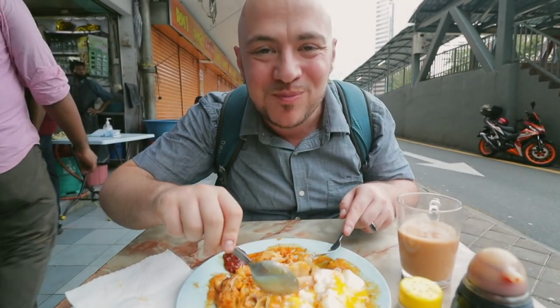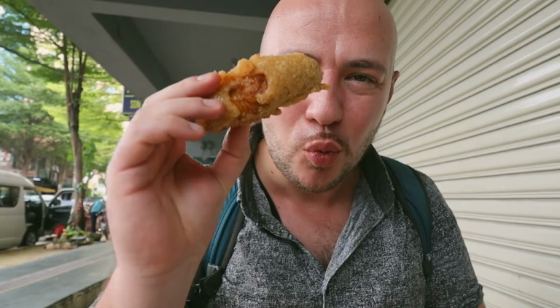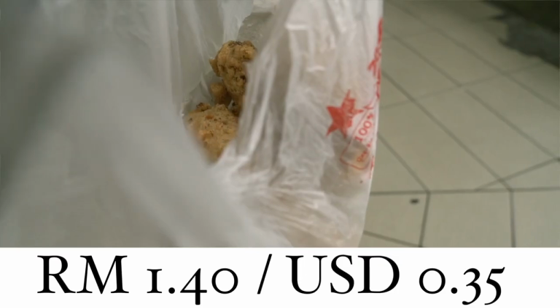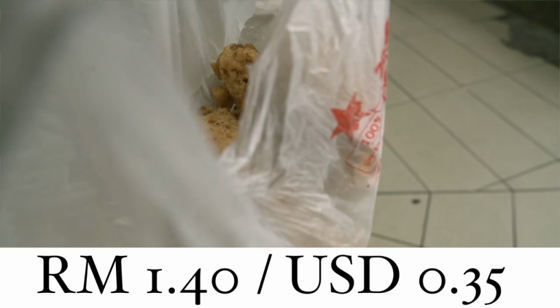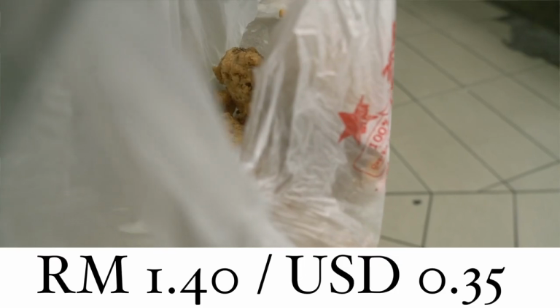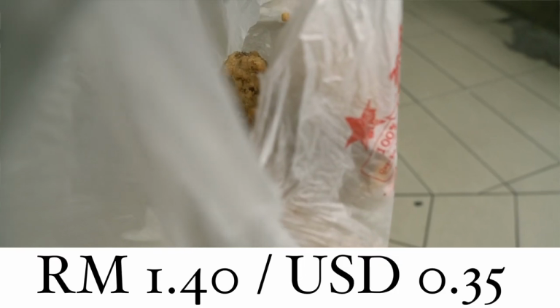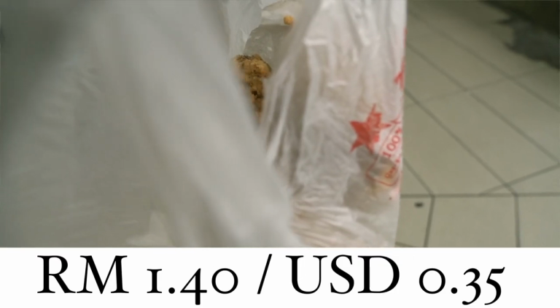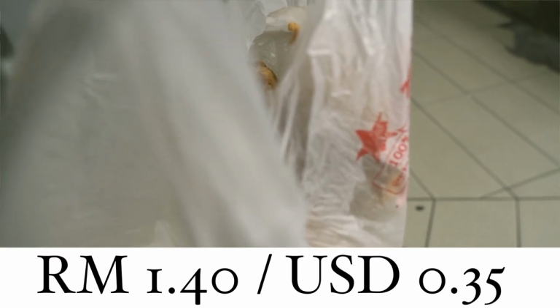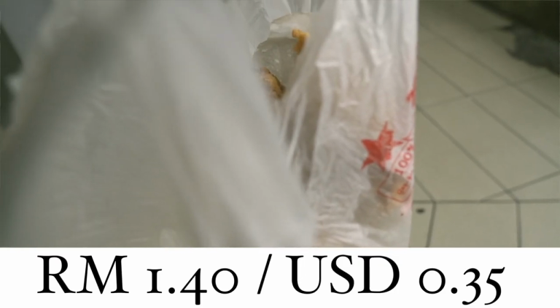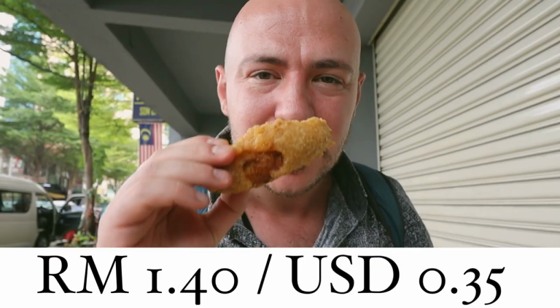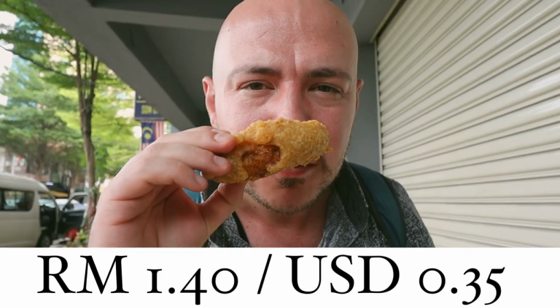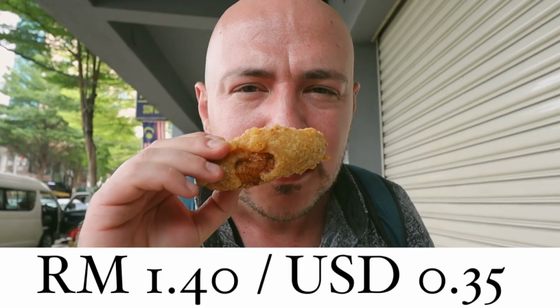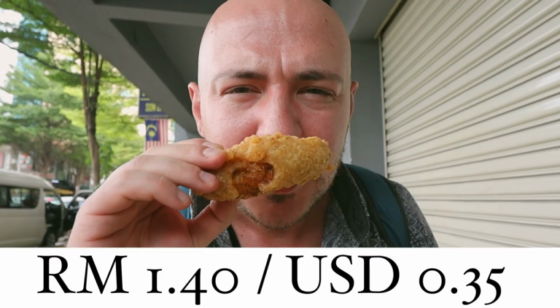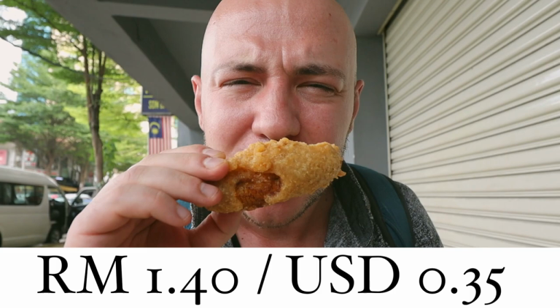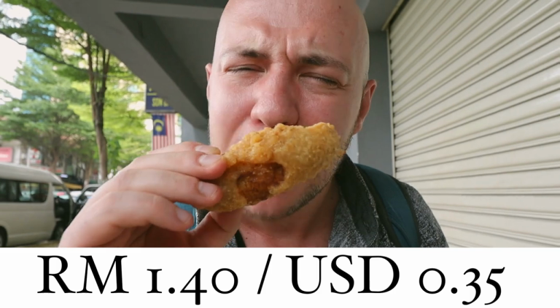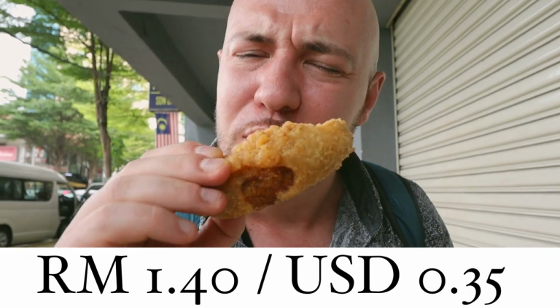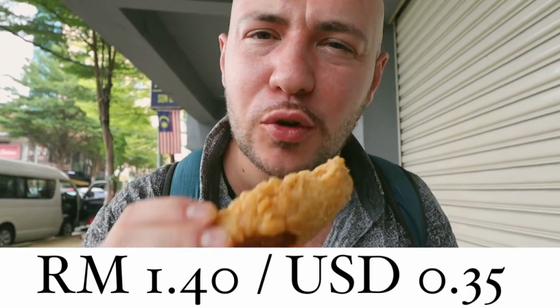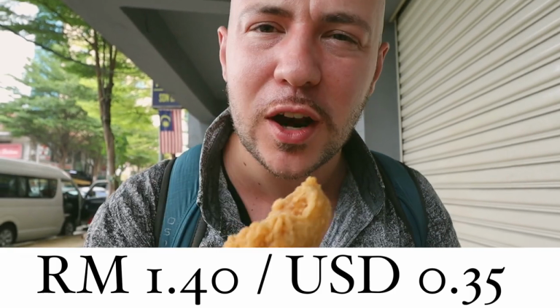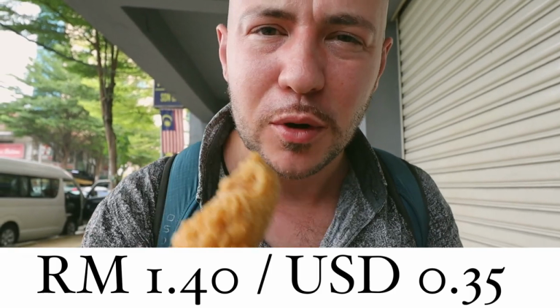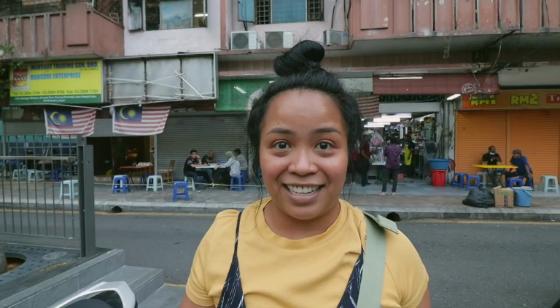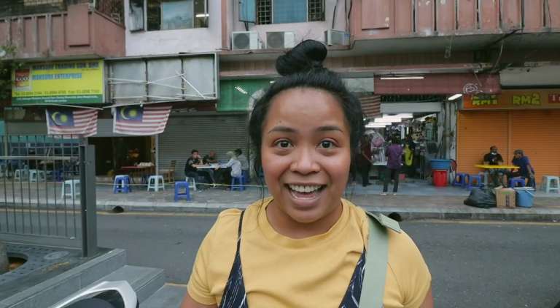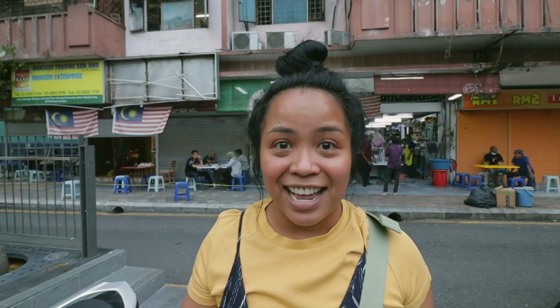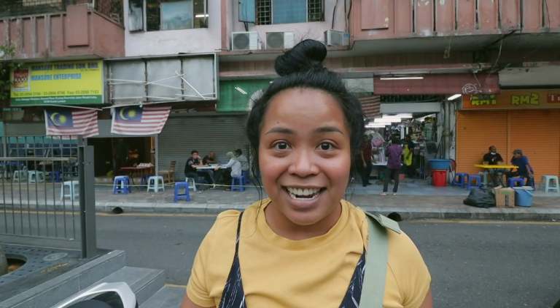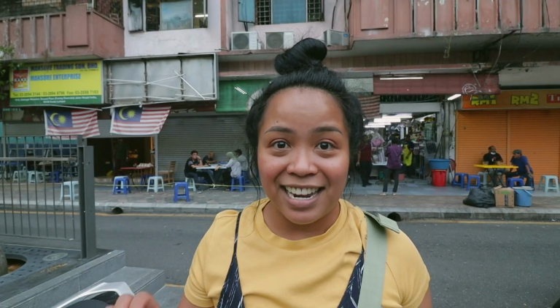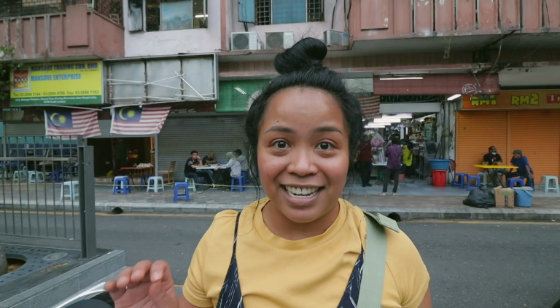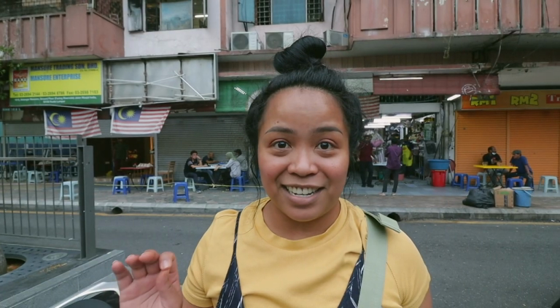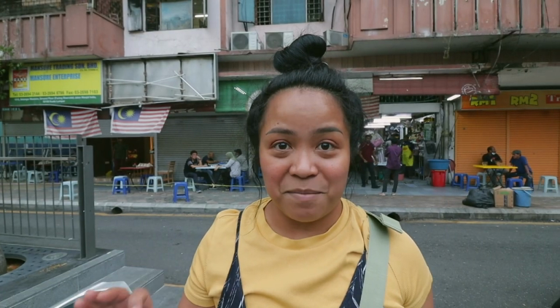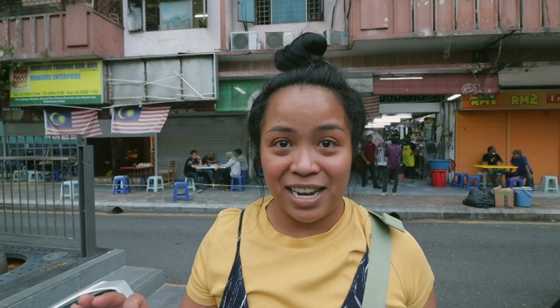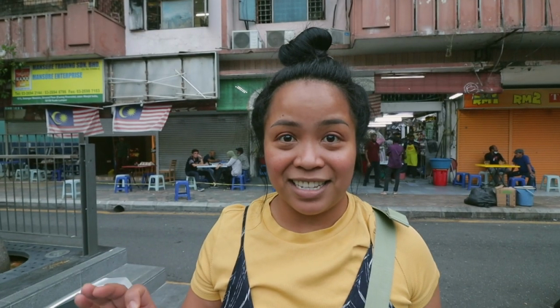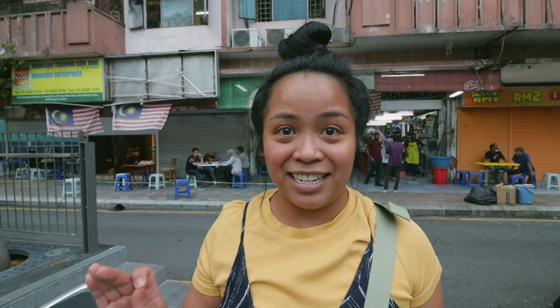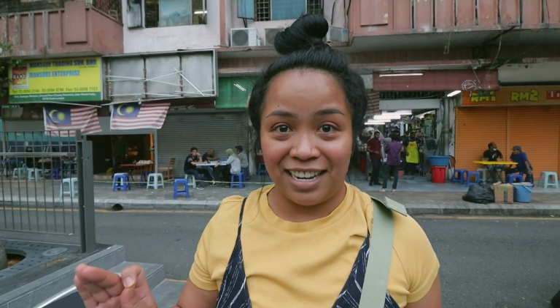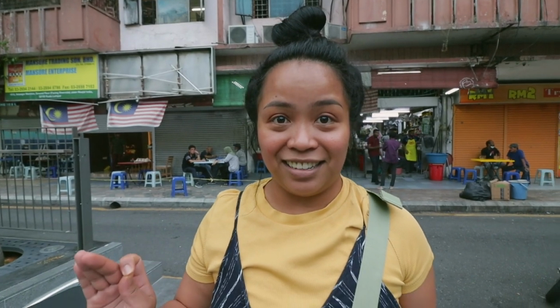1 ringgit 40 cents. It's absolutely incredible. That is an amazing deal.